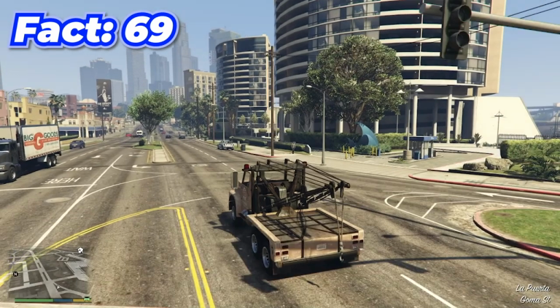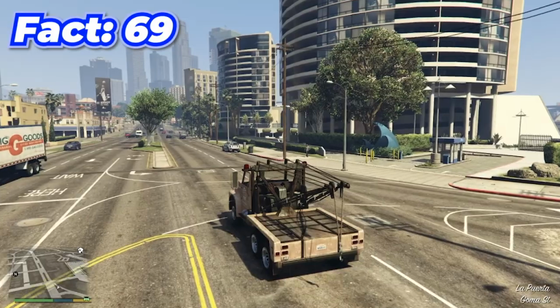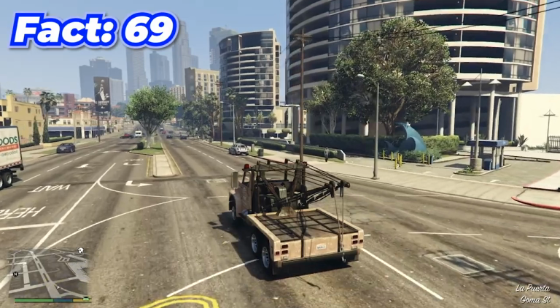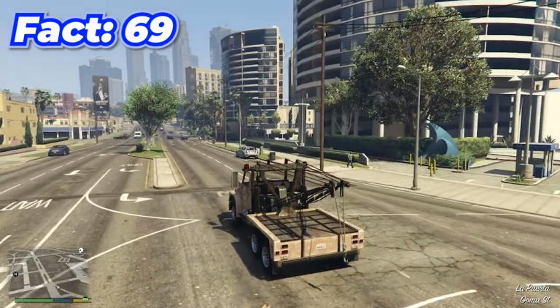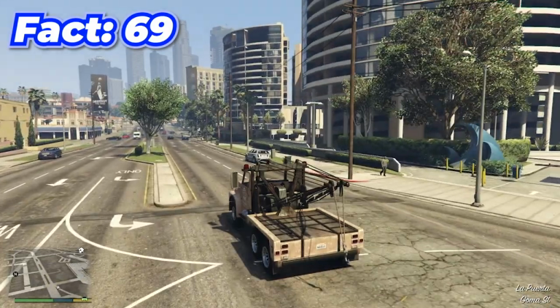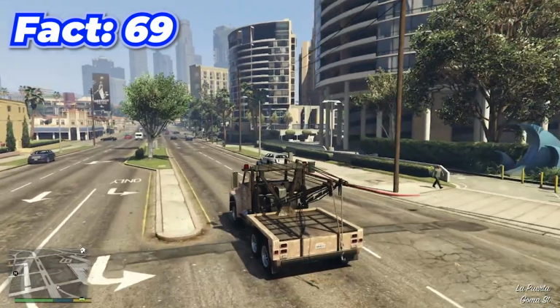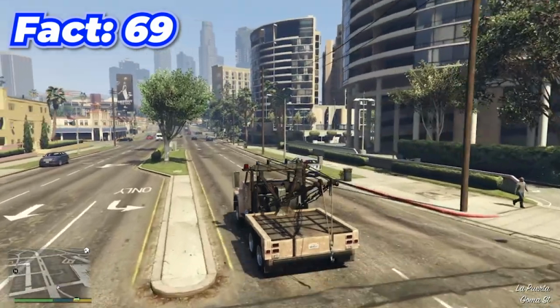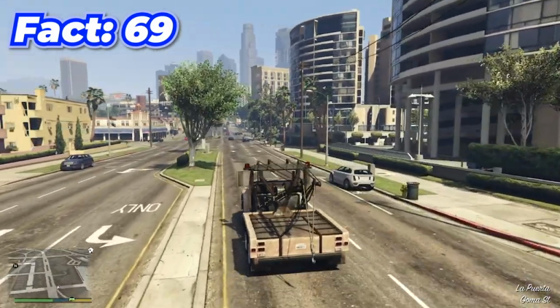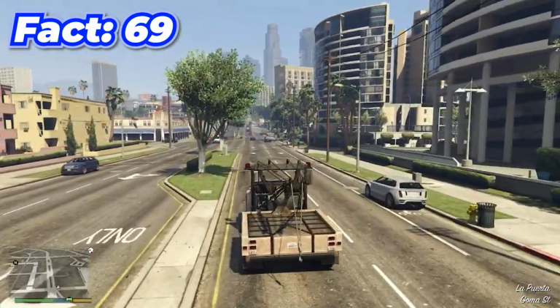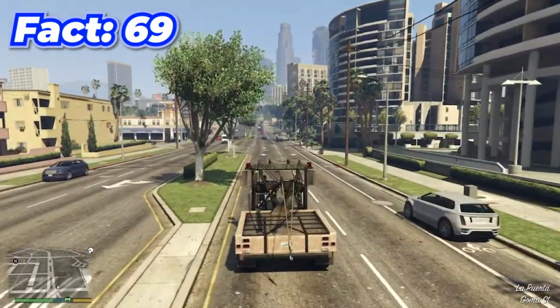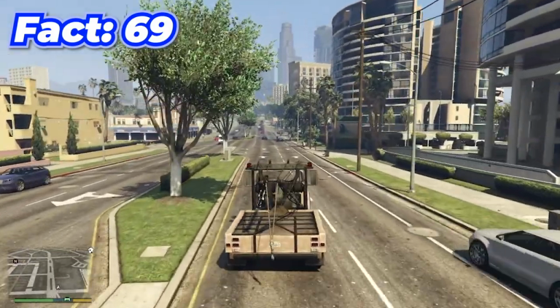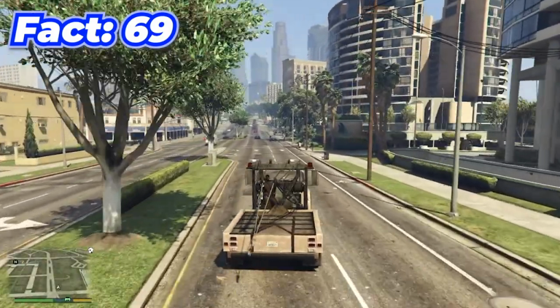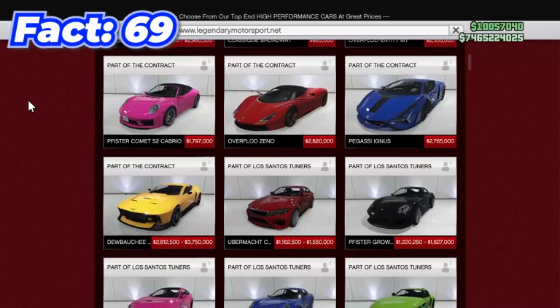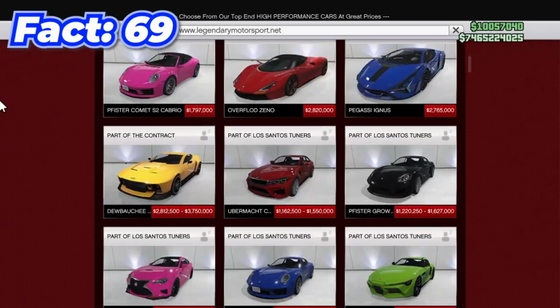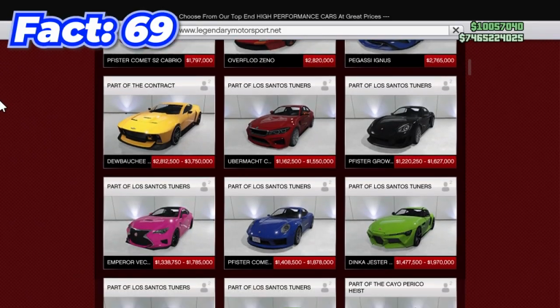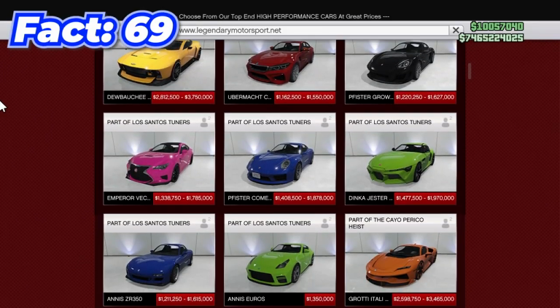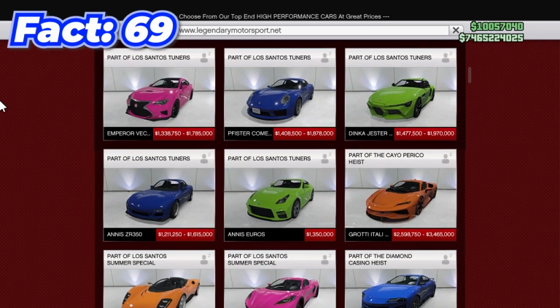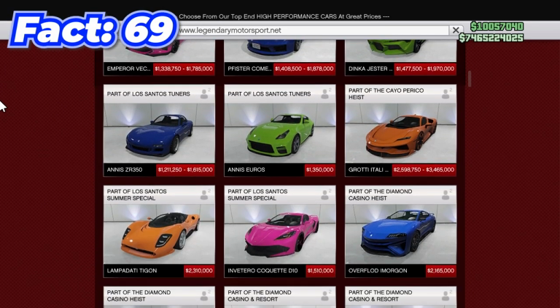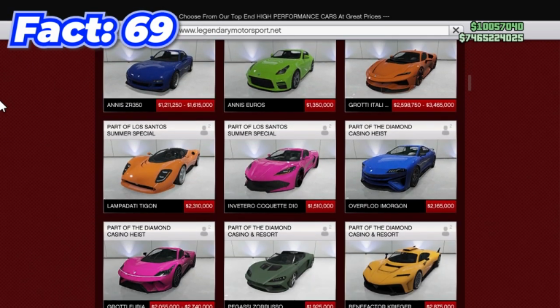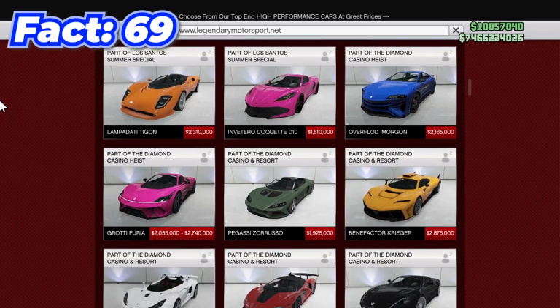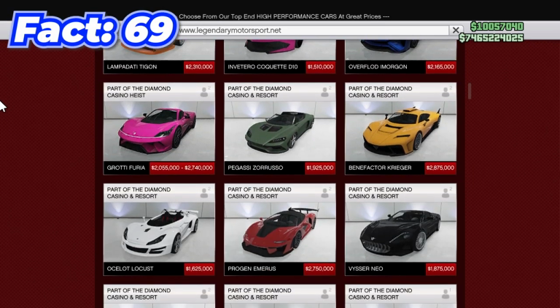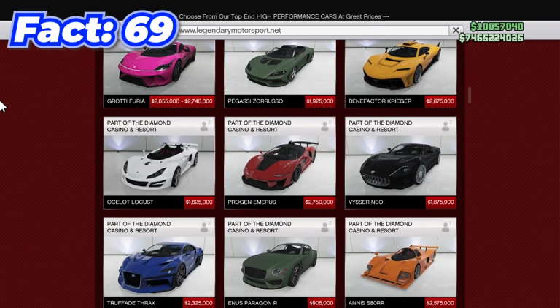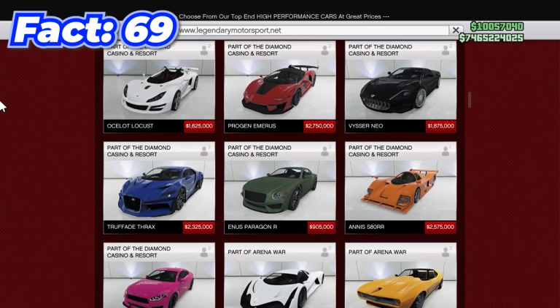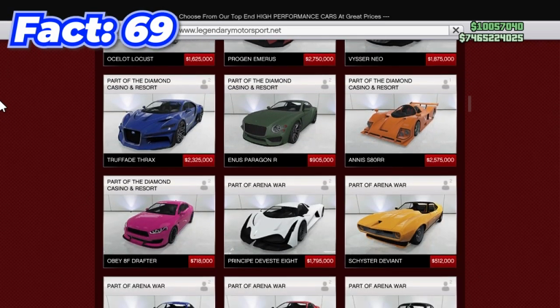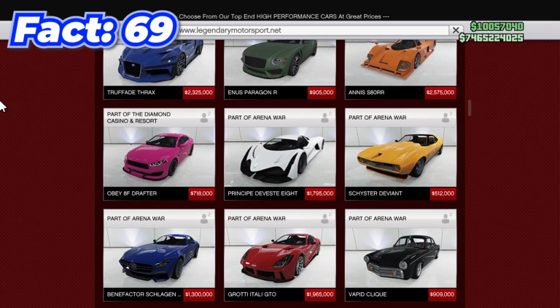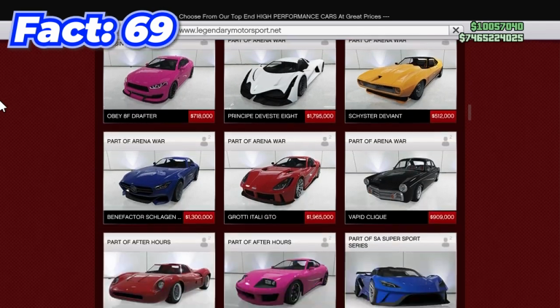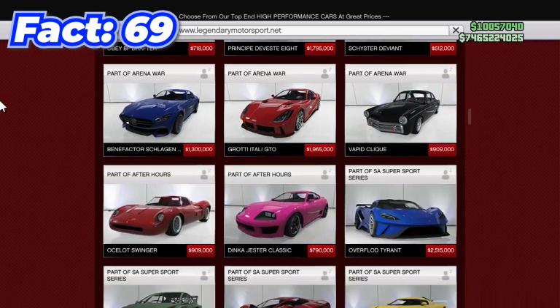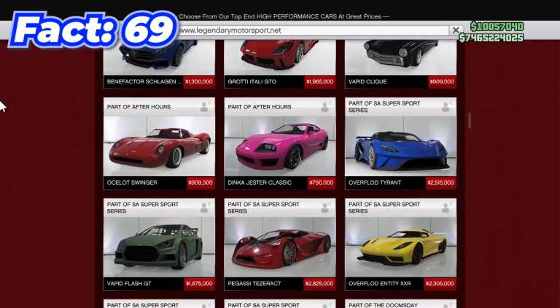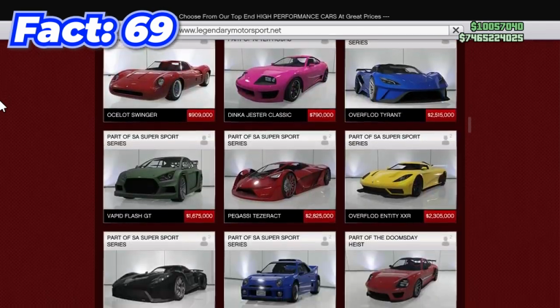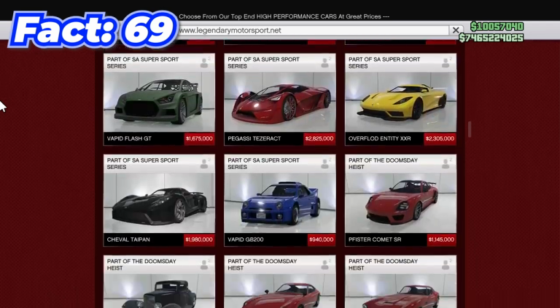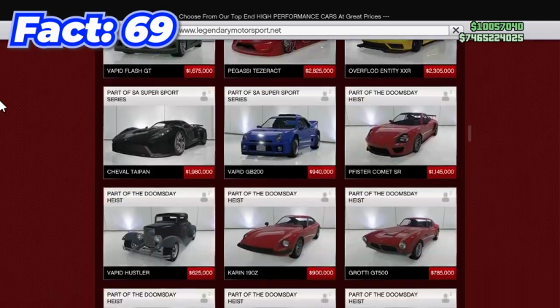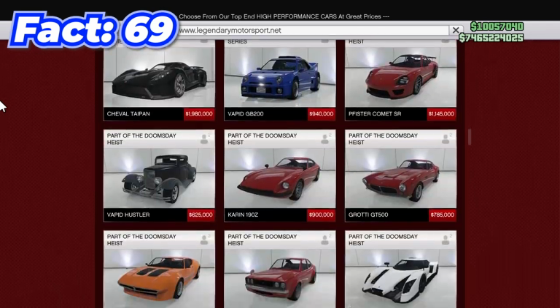There's a tow truck in GTA story mode that you actually cannot get in GTA Online — they probably took it out for trolling reasons or something.